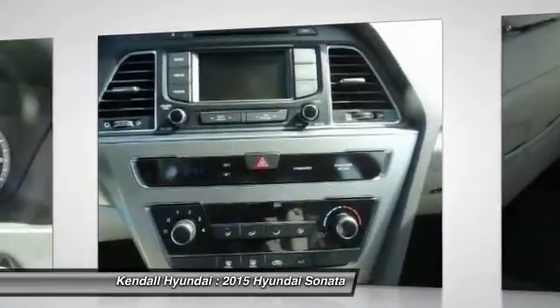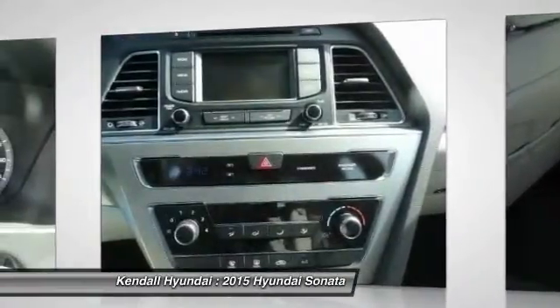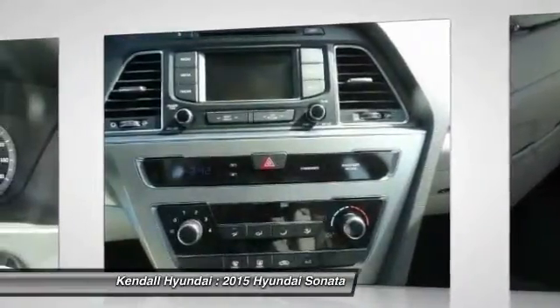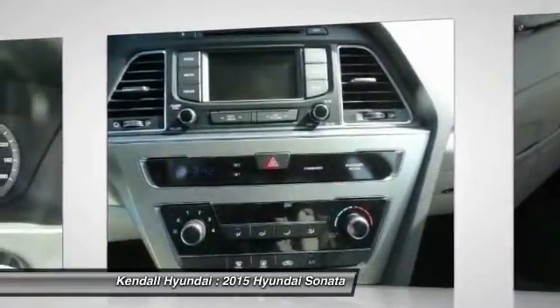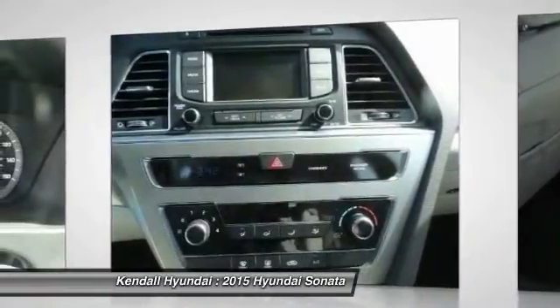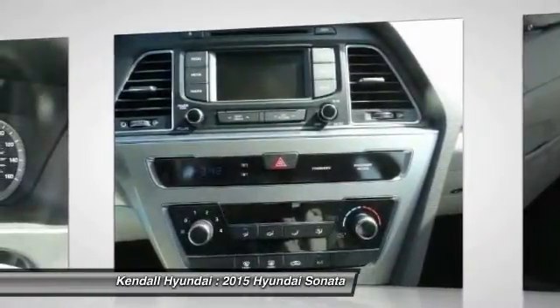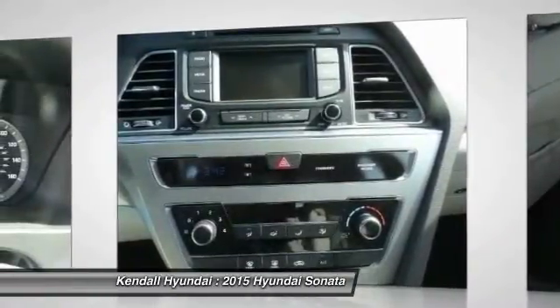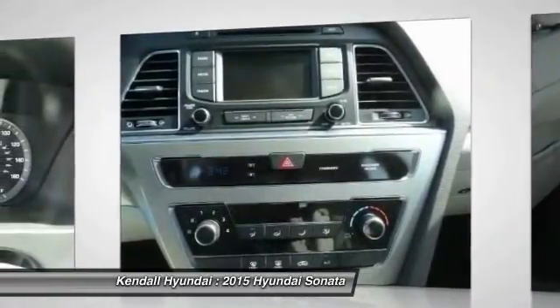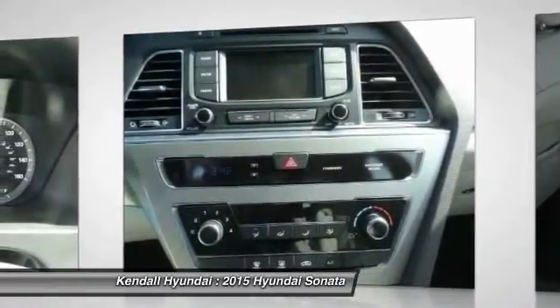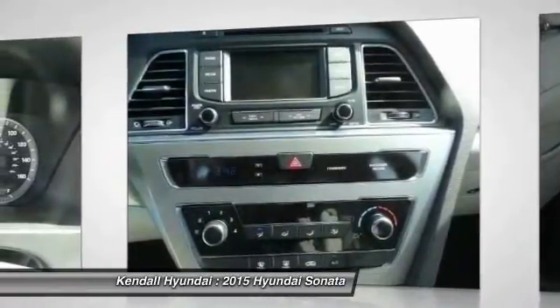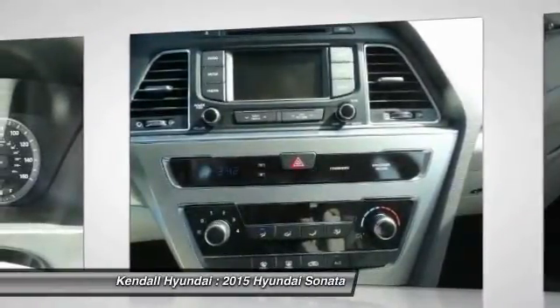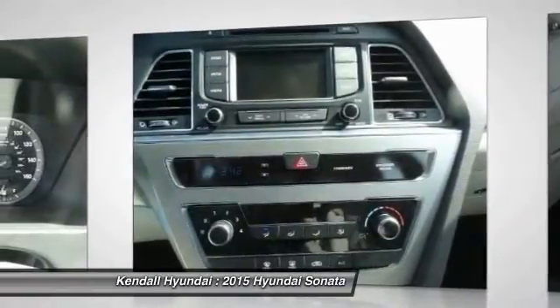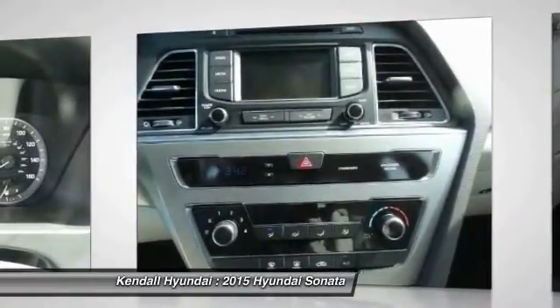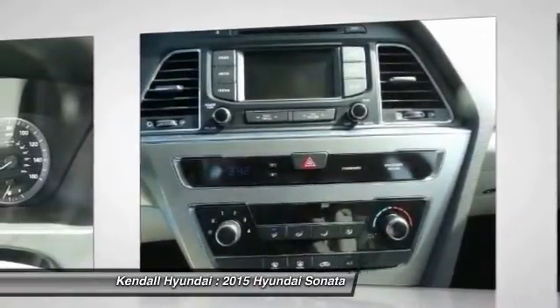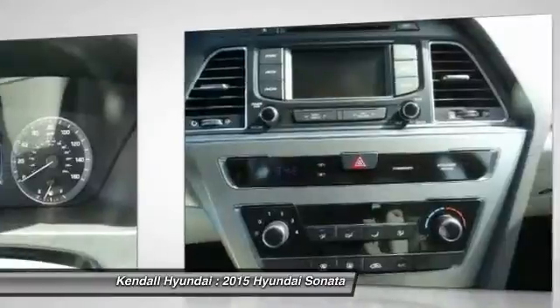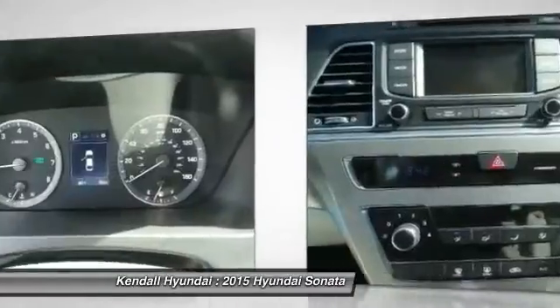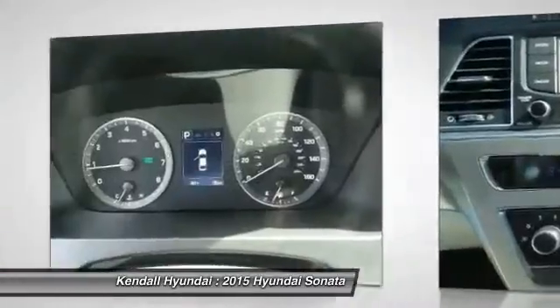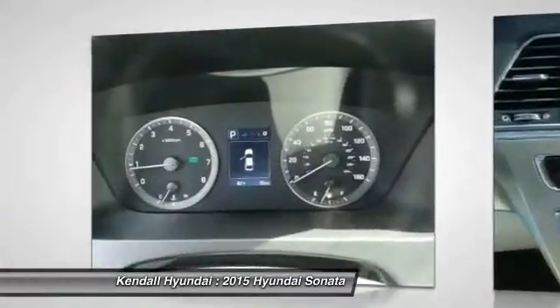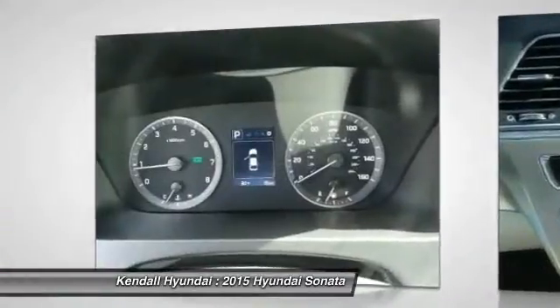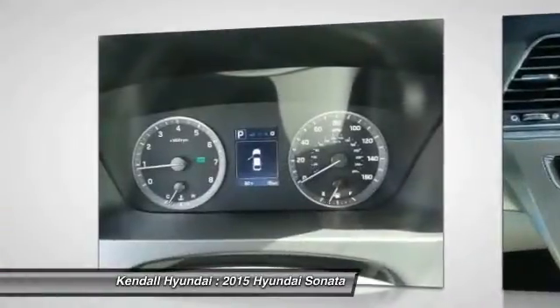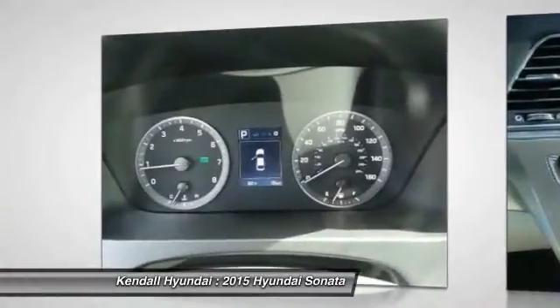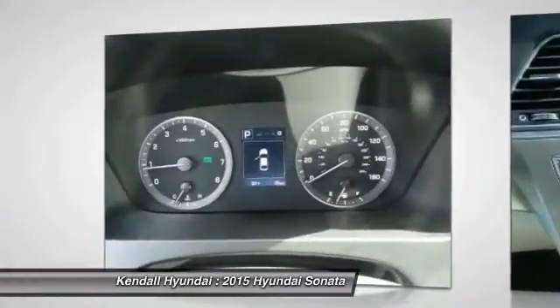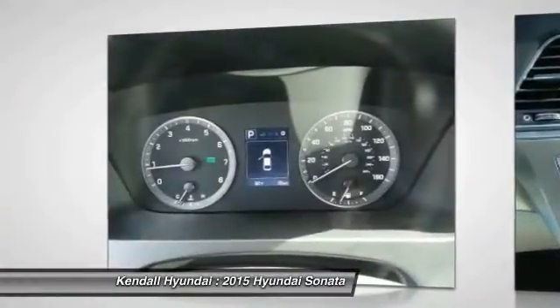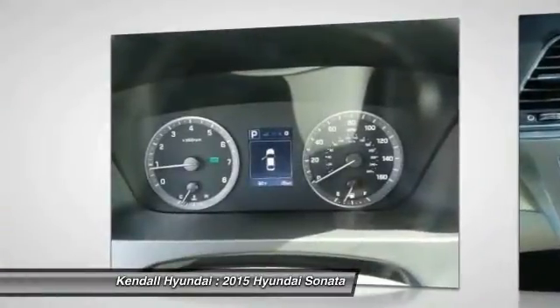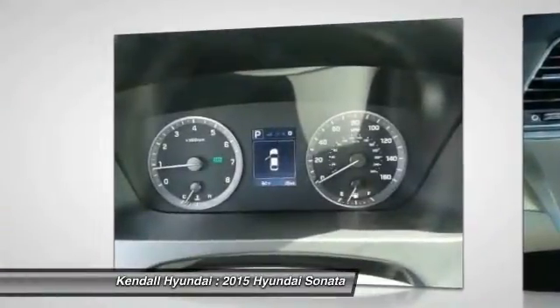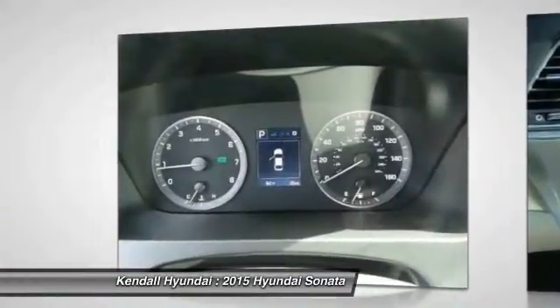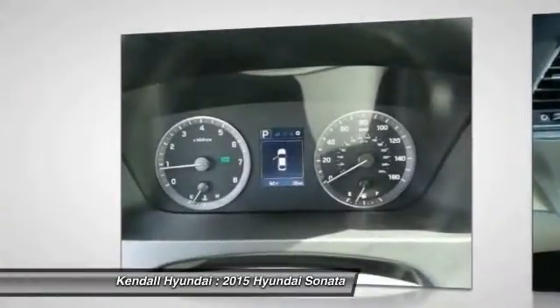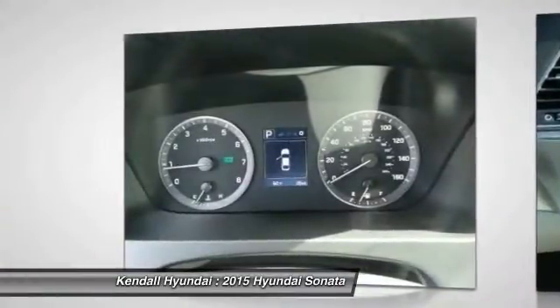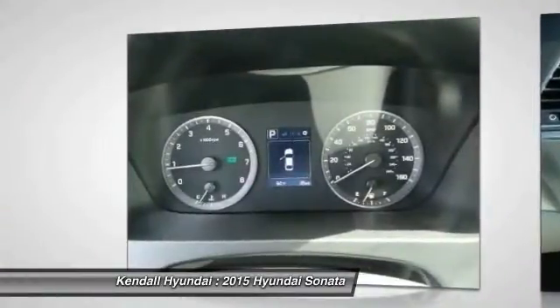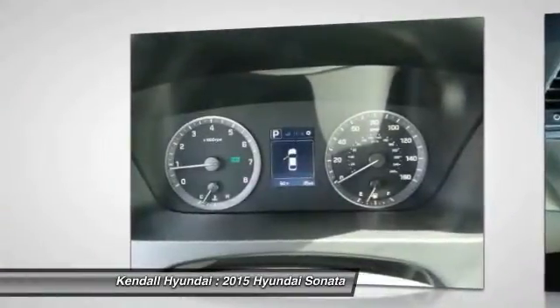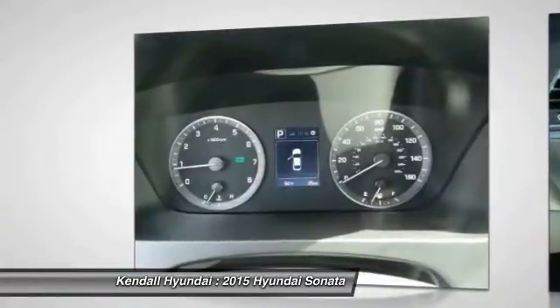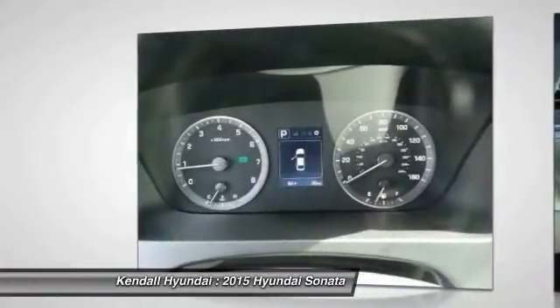Adjustable steering wheel, driver airbag, cruise control, aluminum wheels. Come take a test drive today.